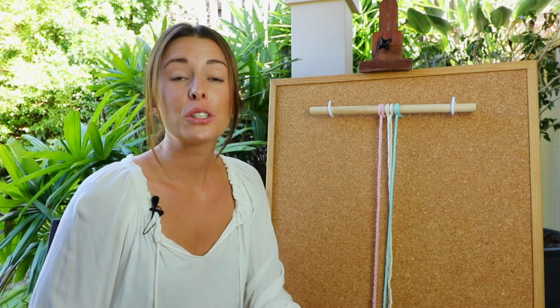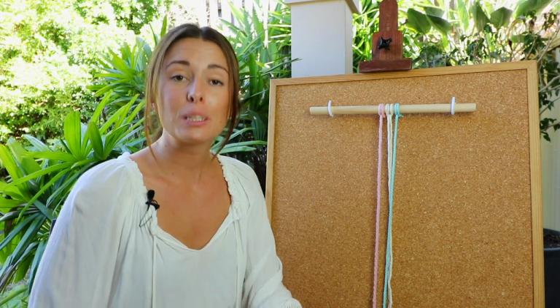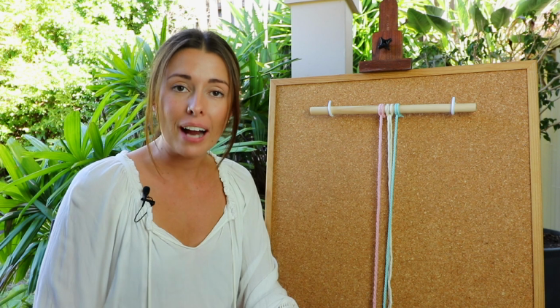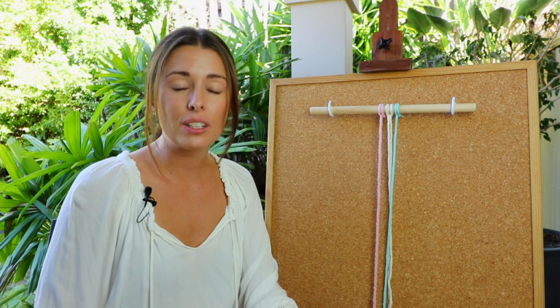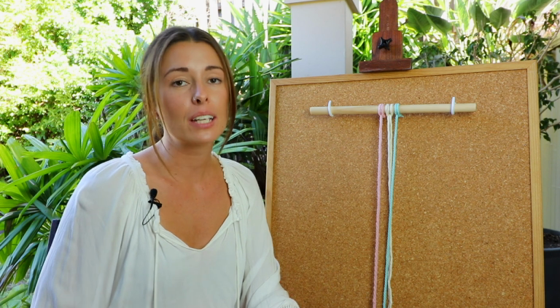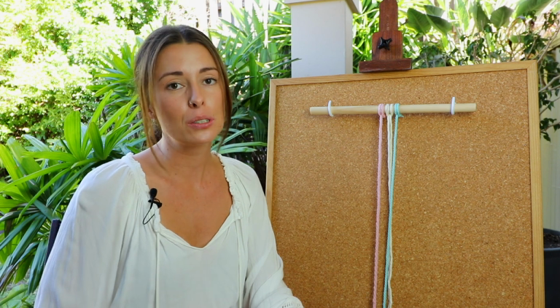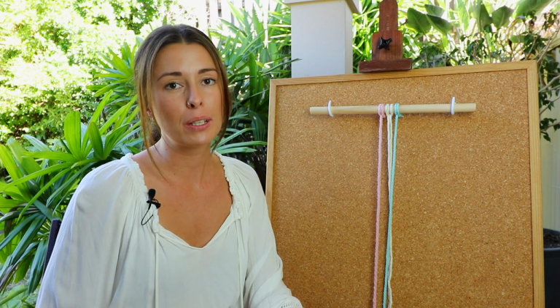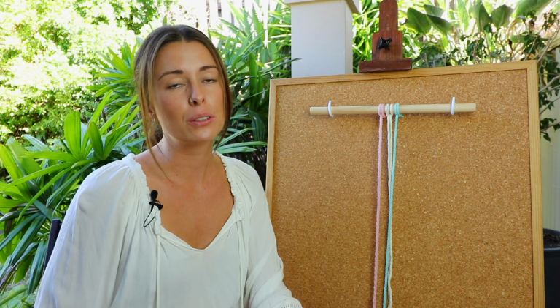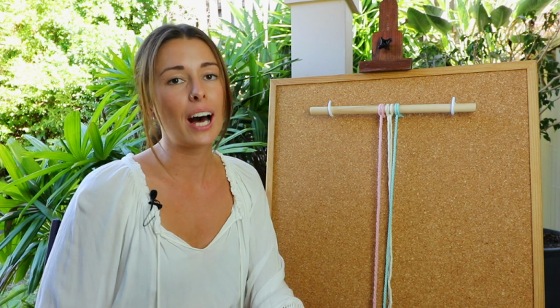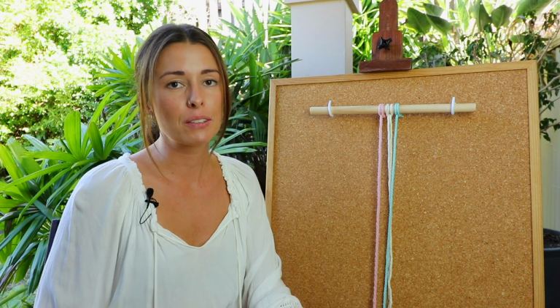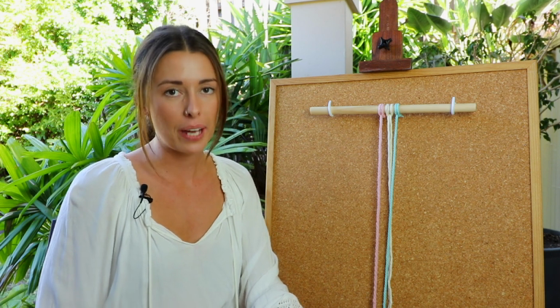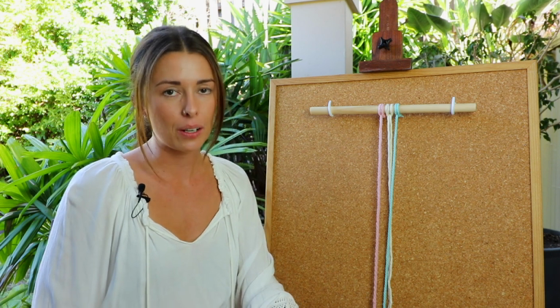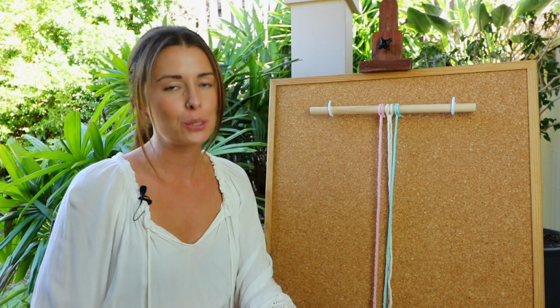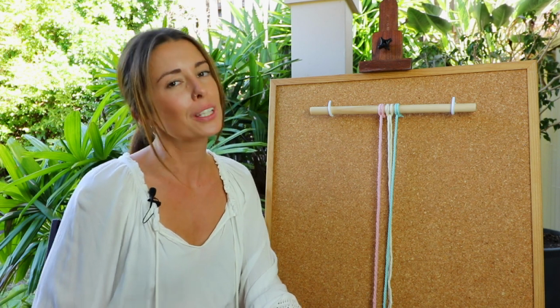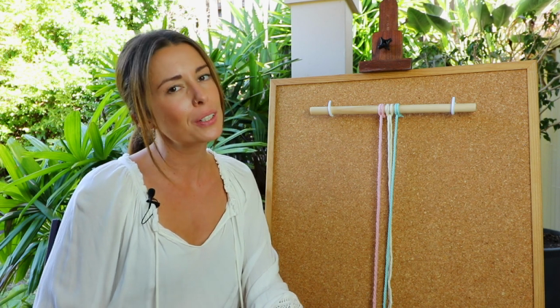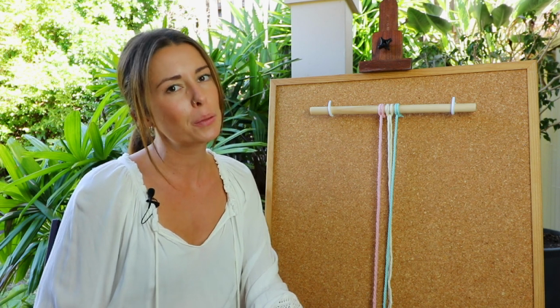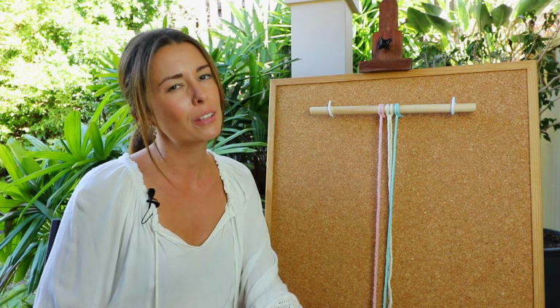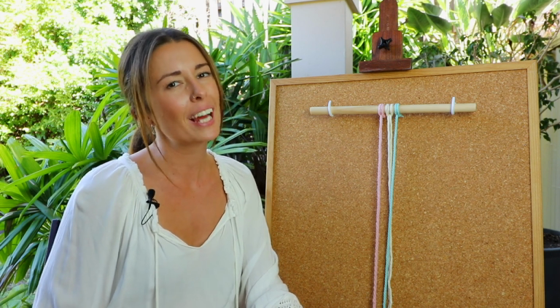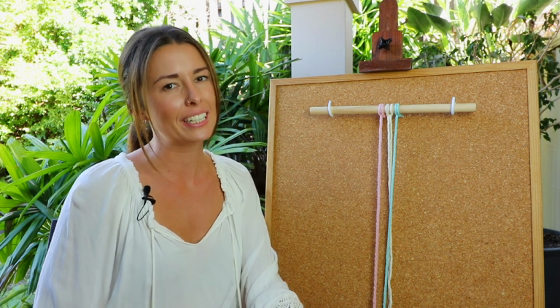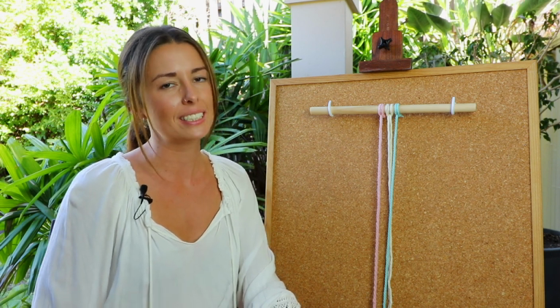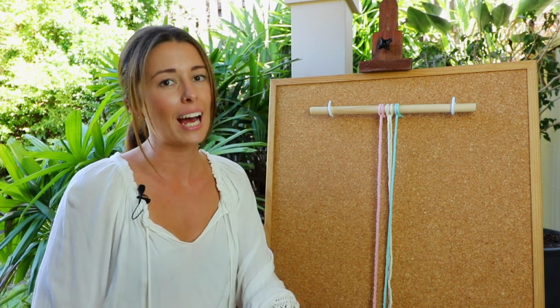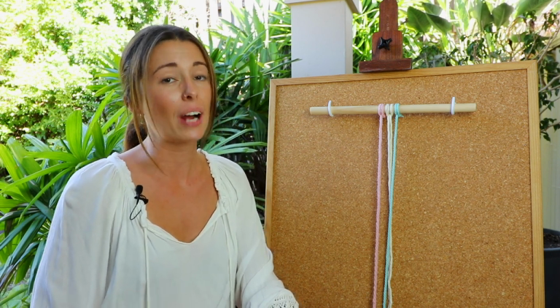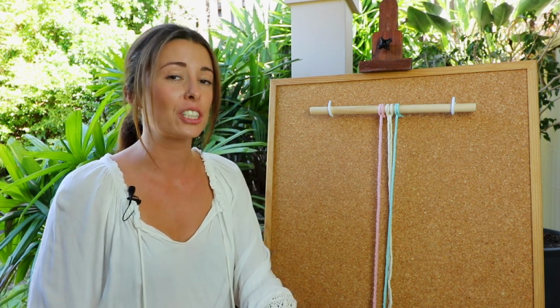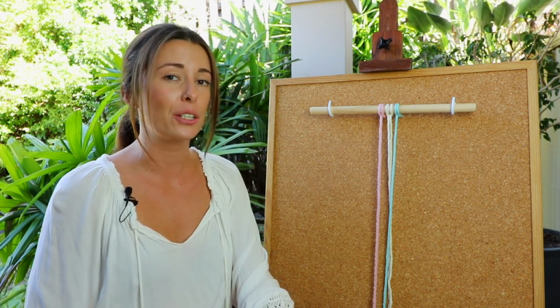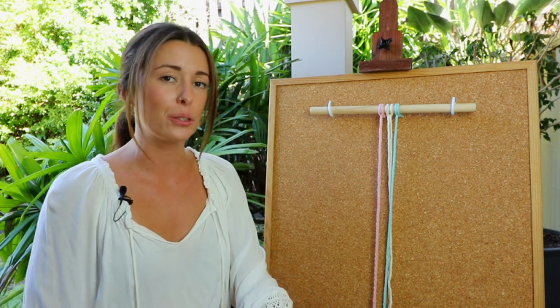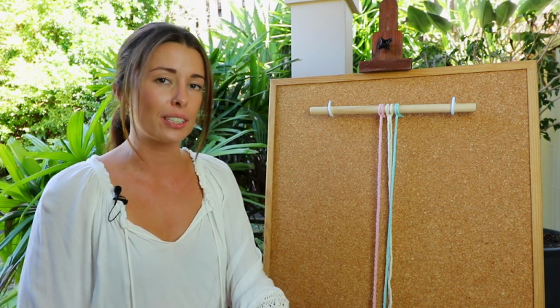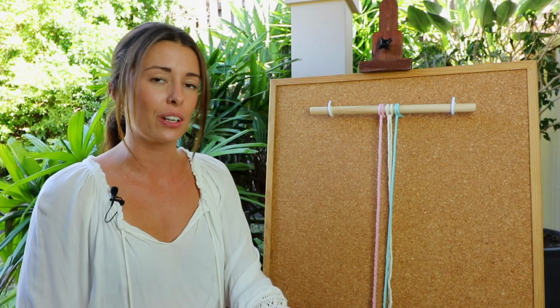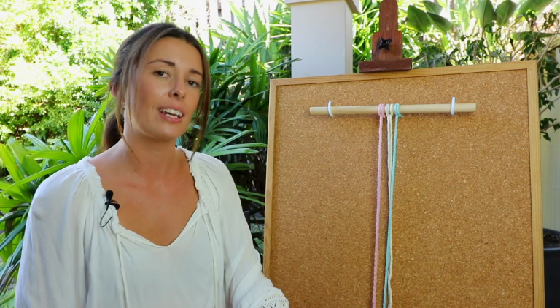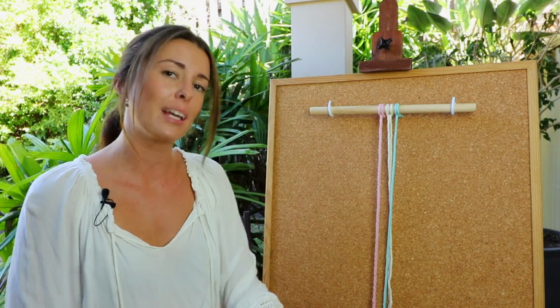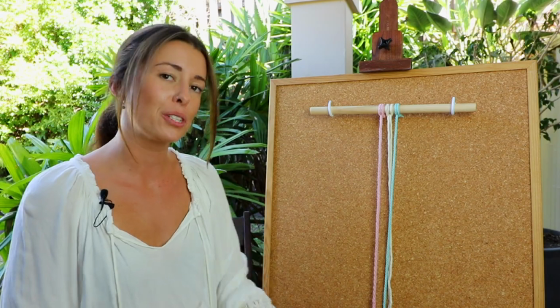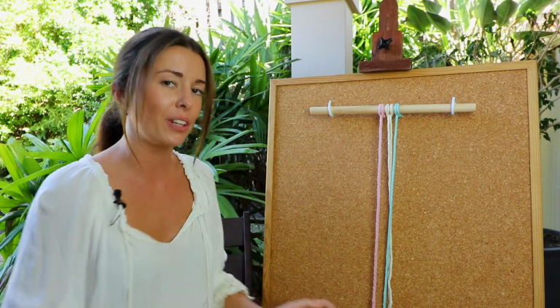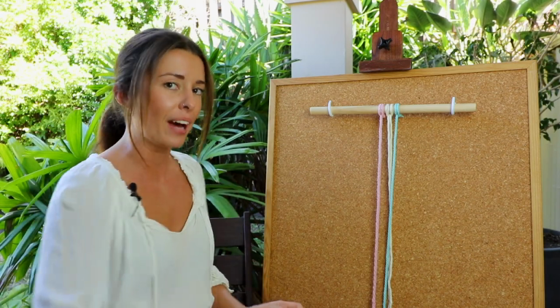The spiral knot can also be called the half square knot, which will give you a little bit of an idea as to how we're actually going to do this knot. And let me show you now.